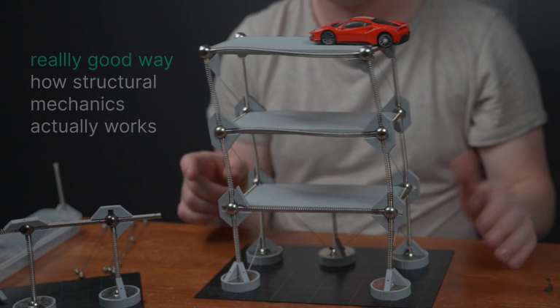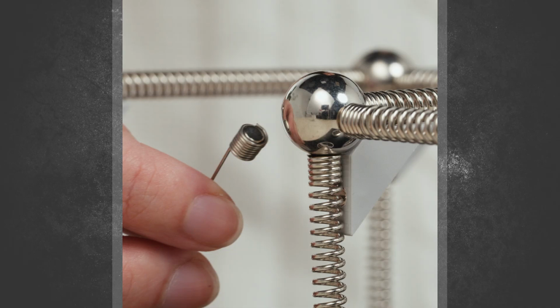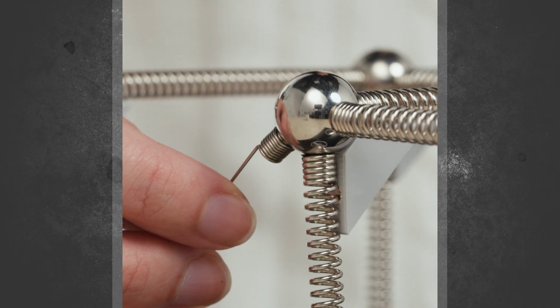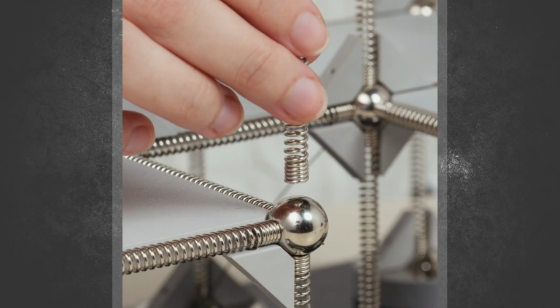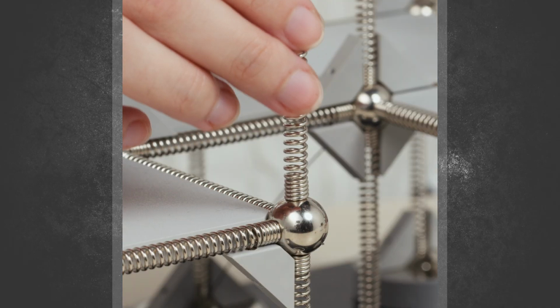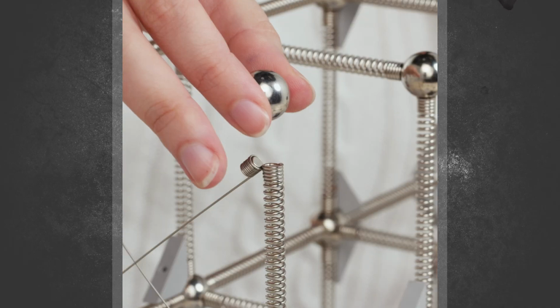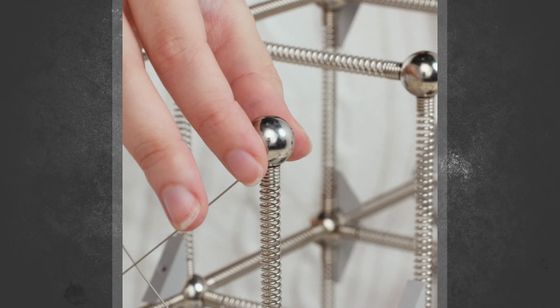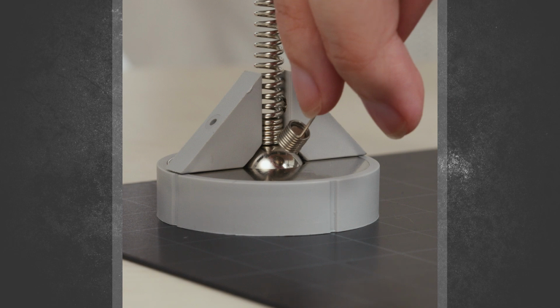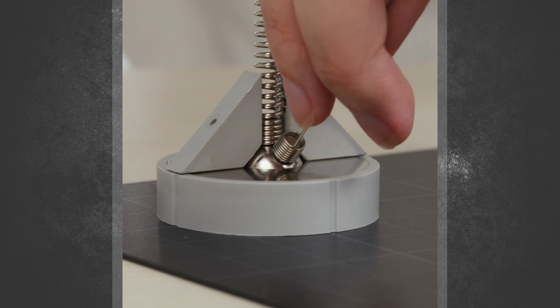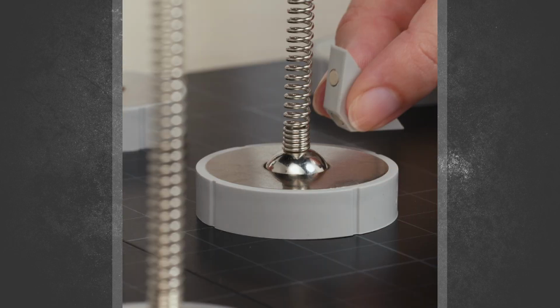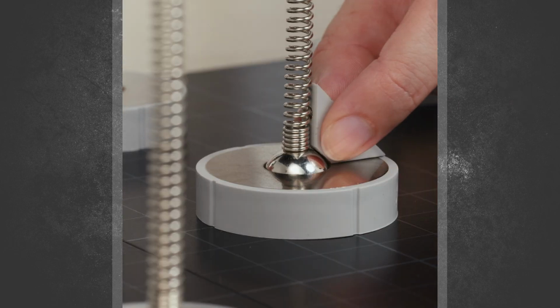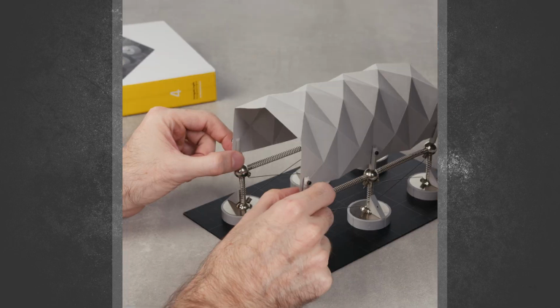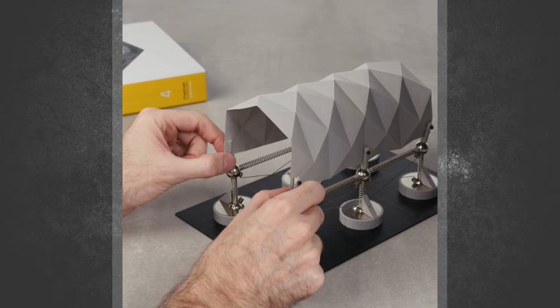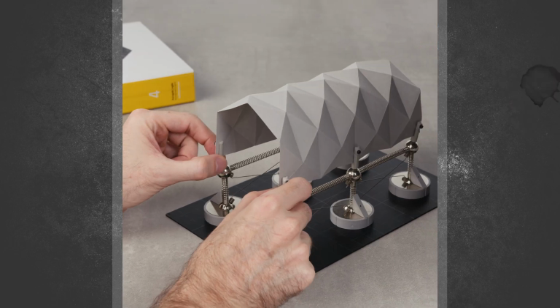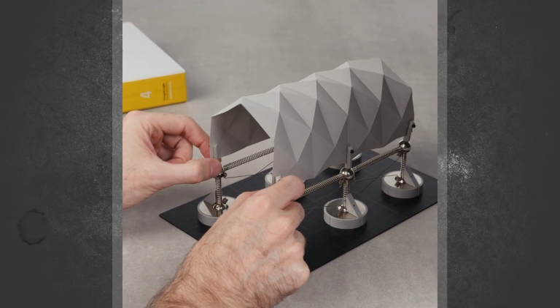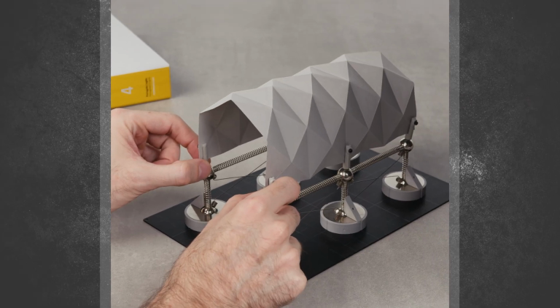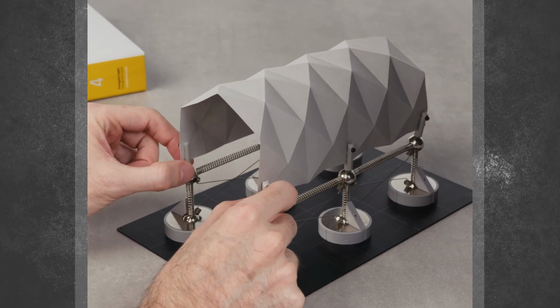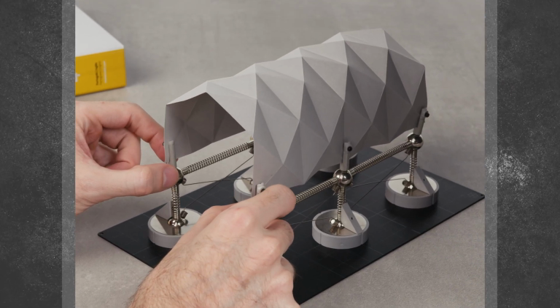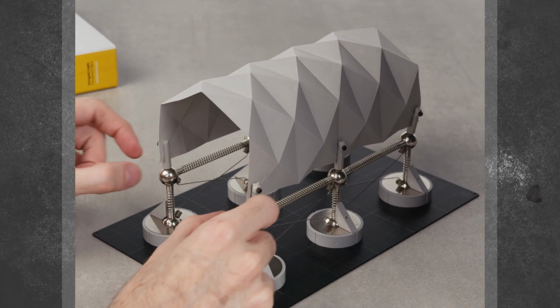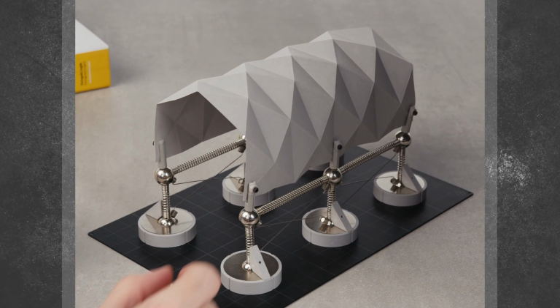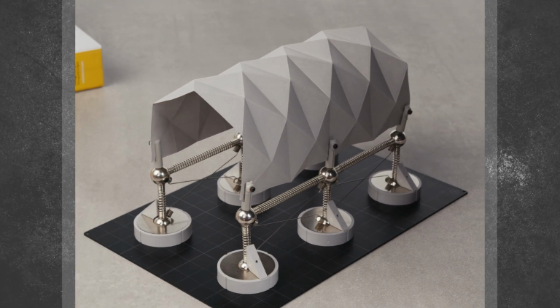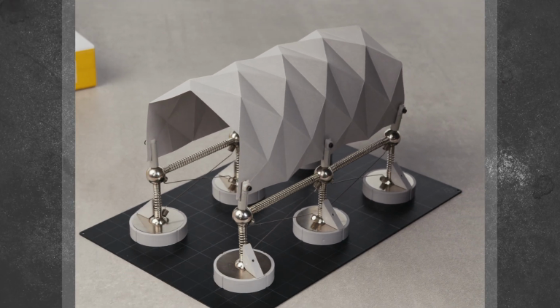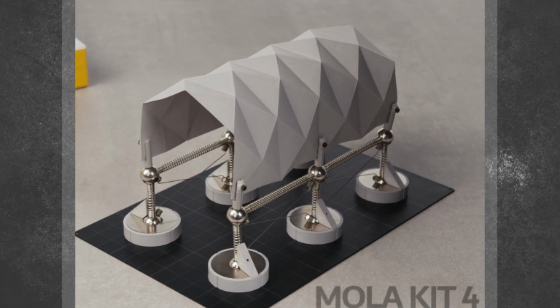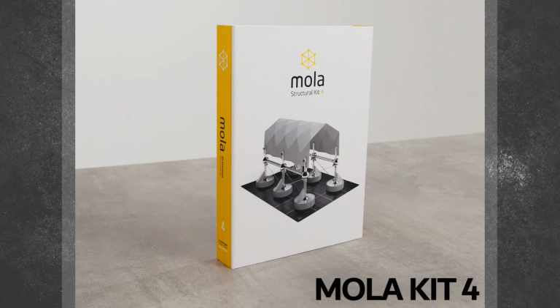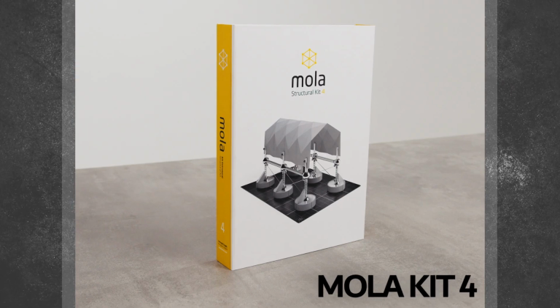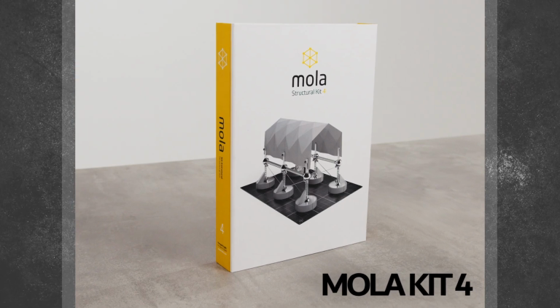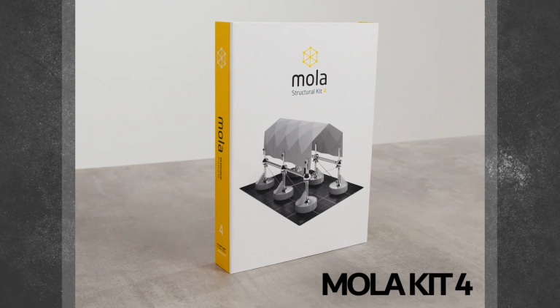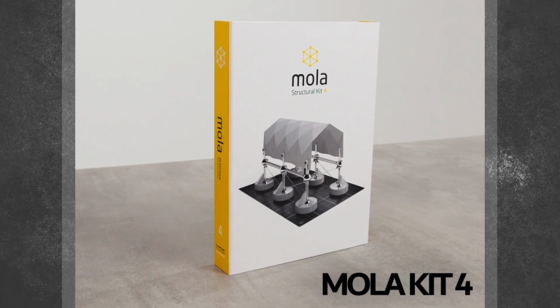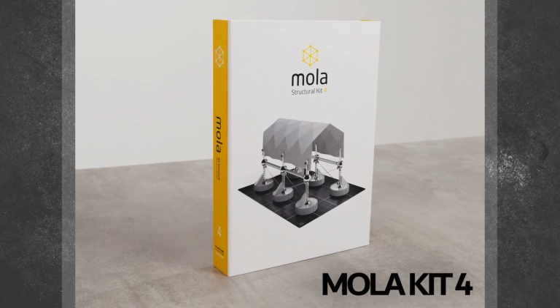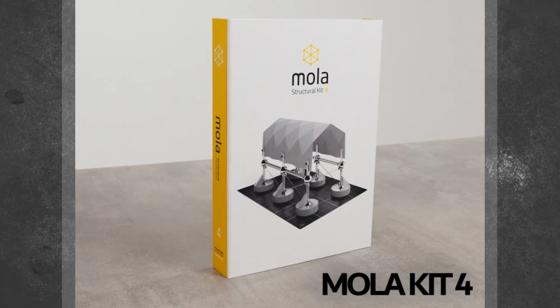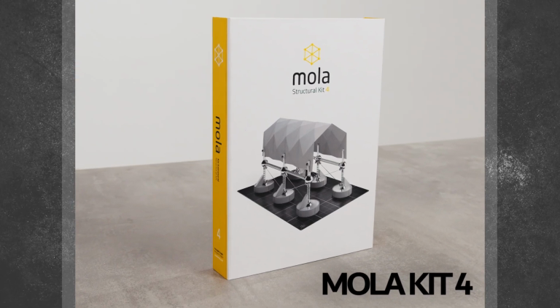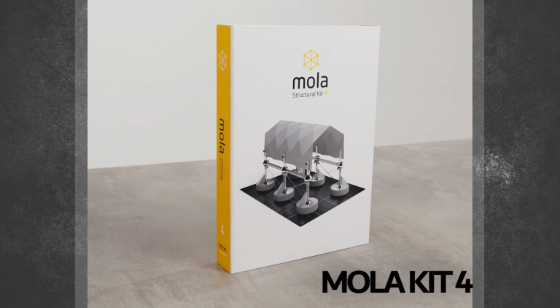They've actually come up with a brand new kit and they've currently got a Kickstarter for this MOLA Kit 4.